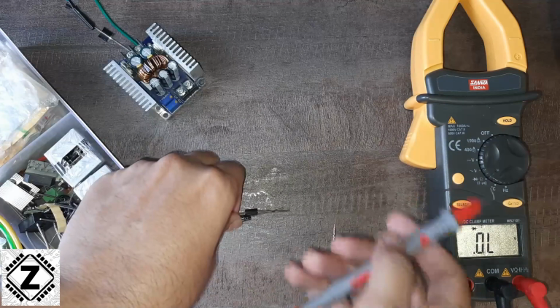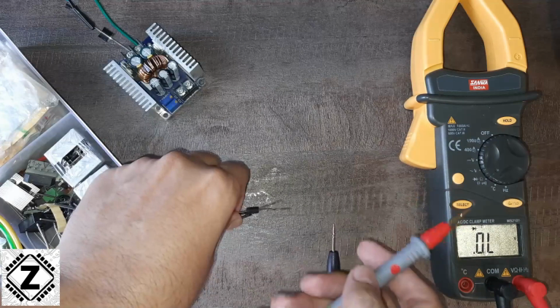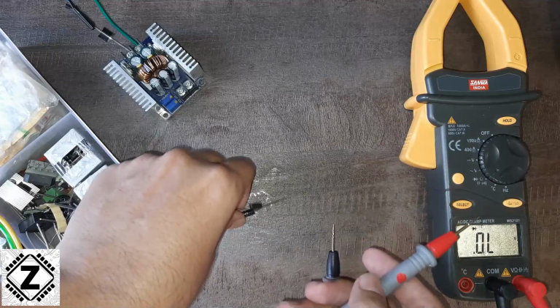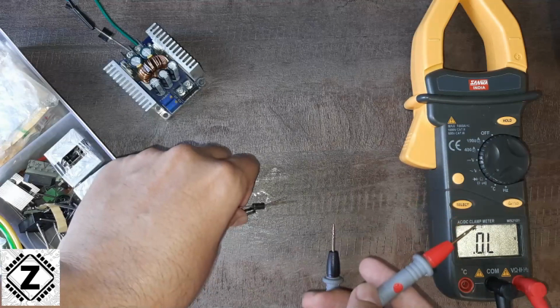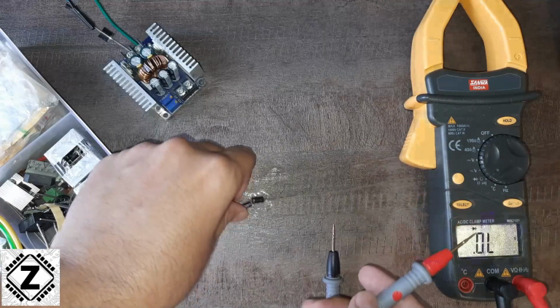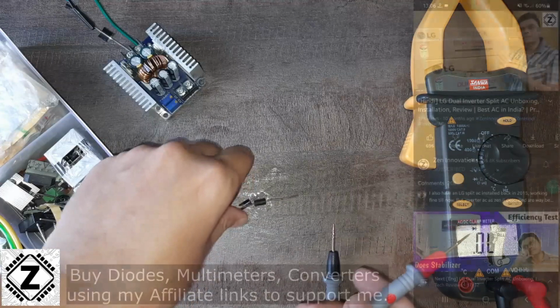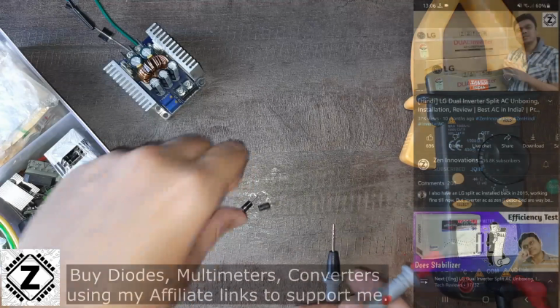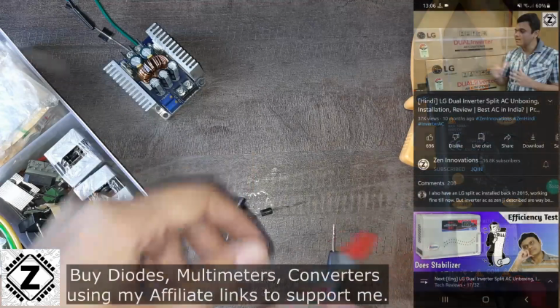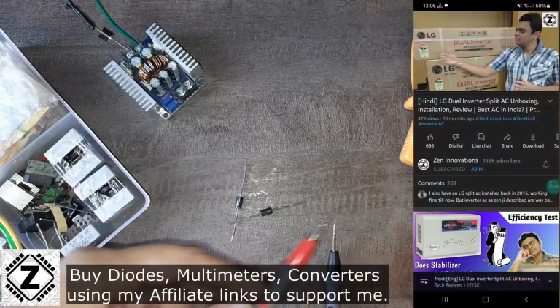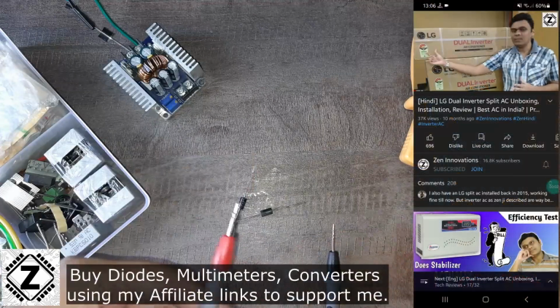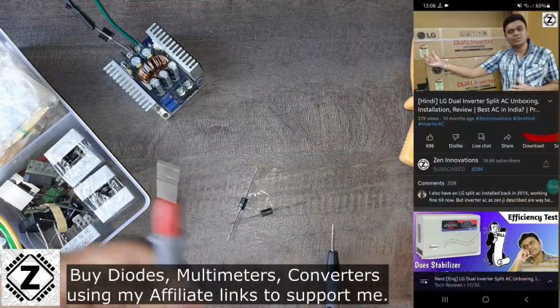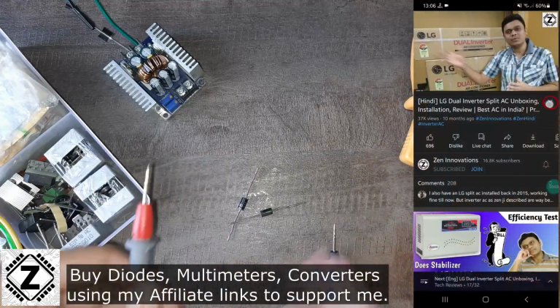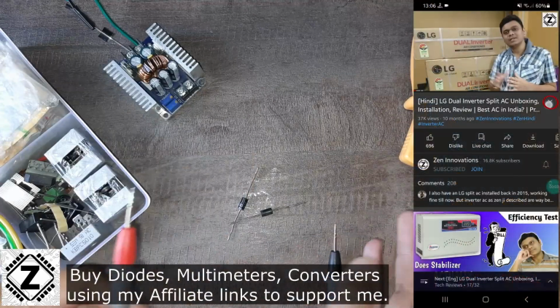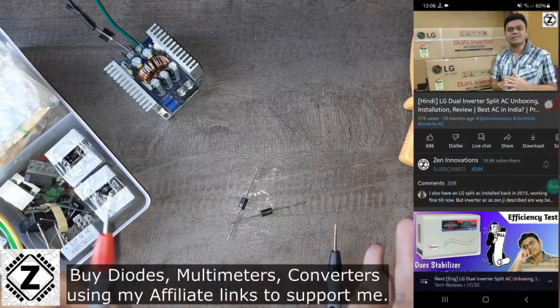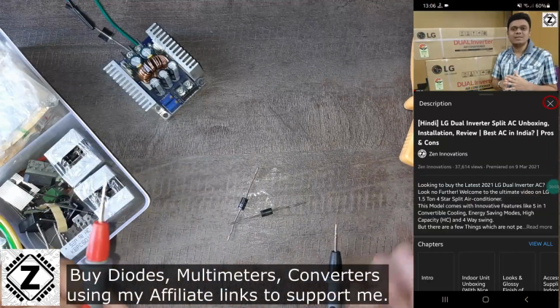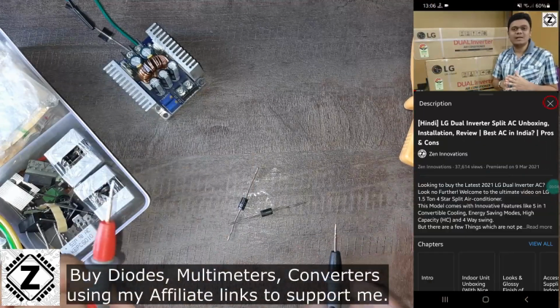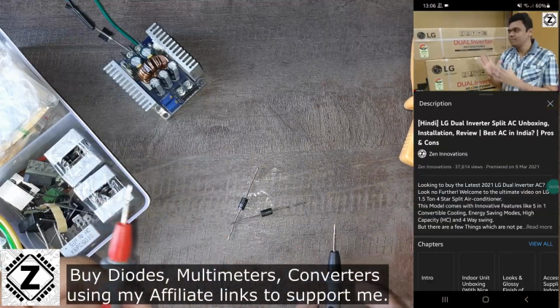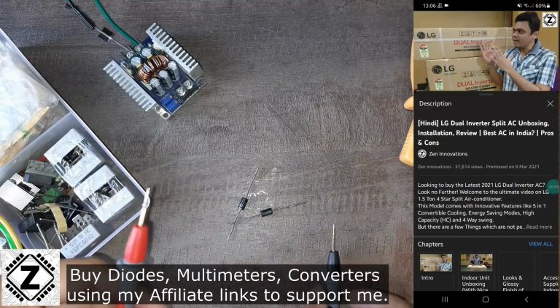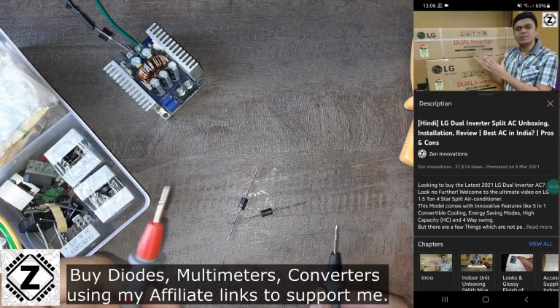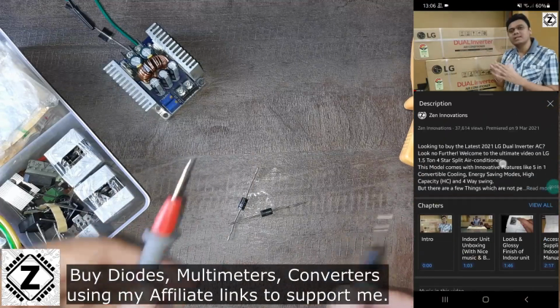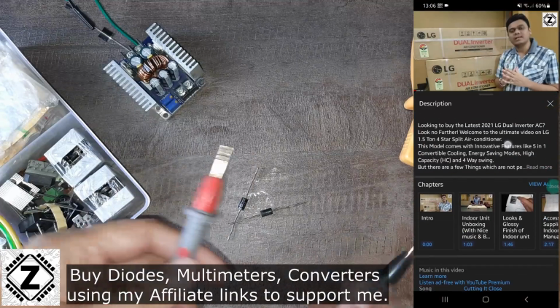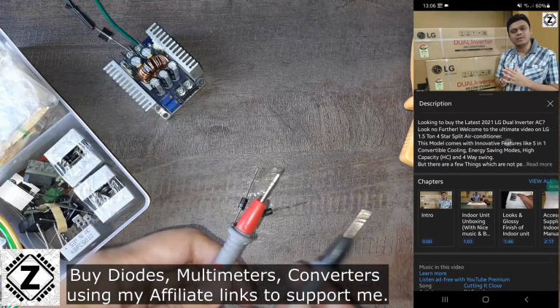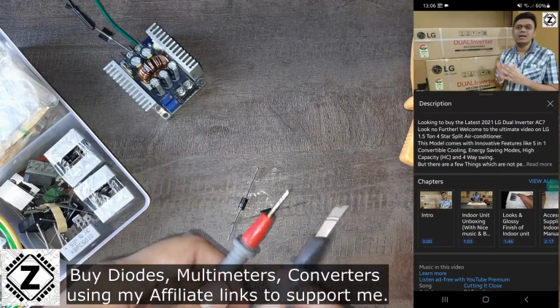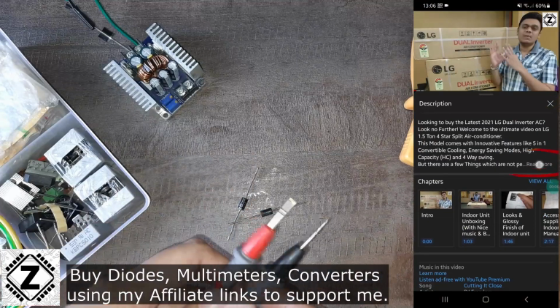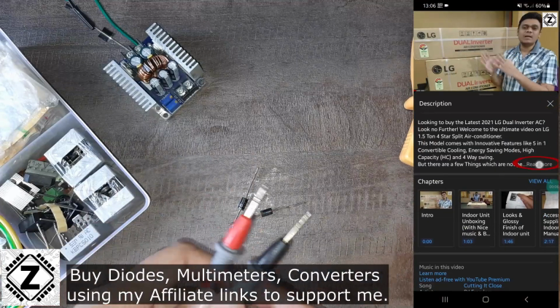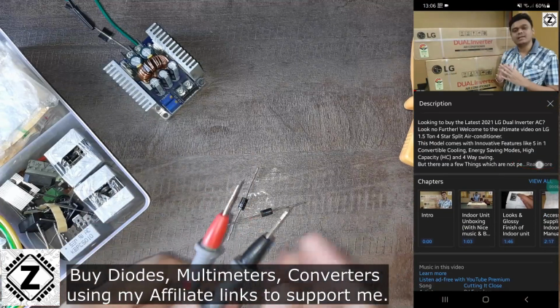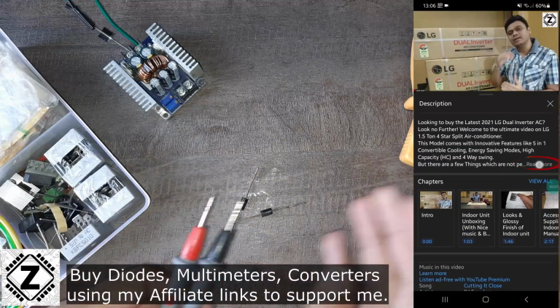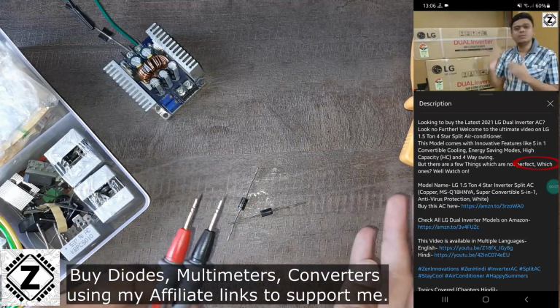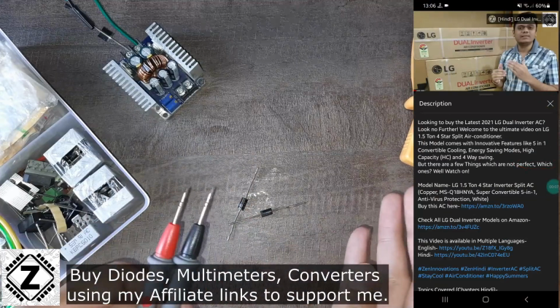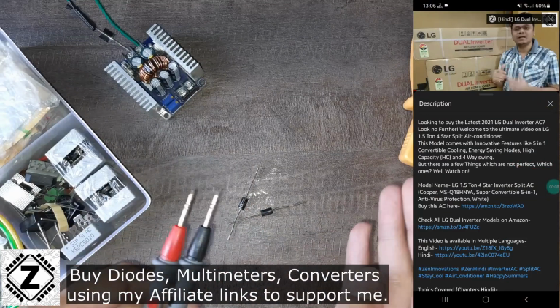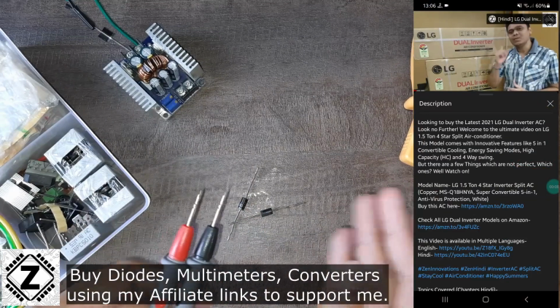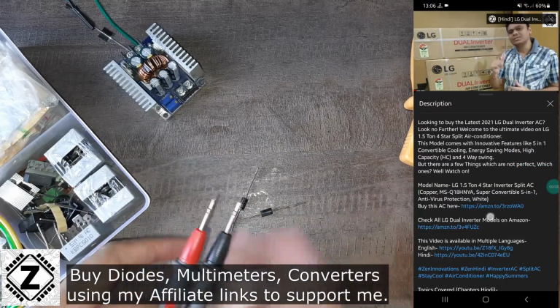I'm using this clamp meter, but you can use any basic multimeter. Most multimeters can test diodes. You can set your multimeter in diode mode to test your diode.